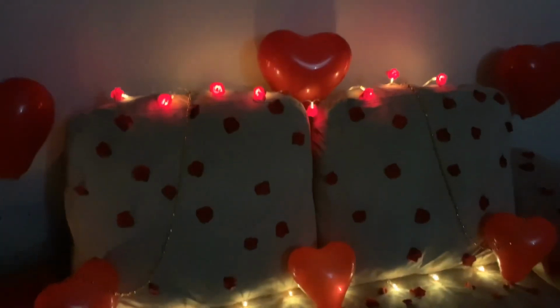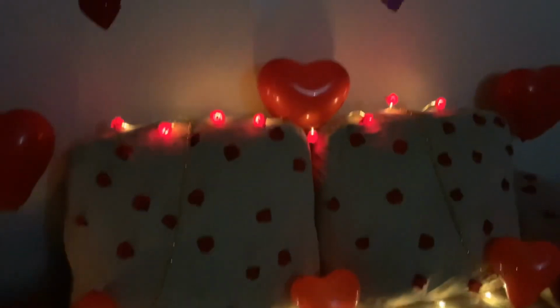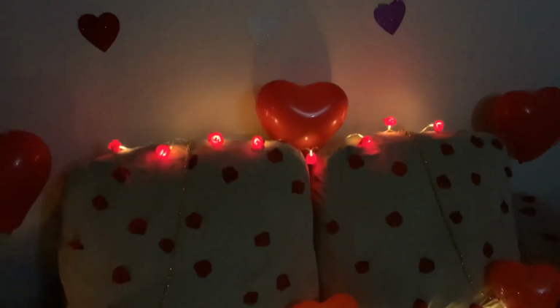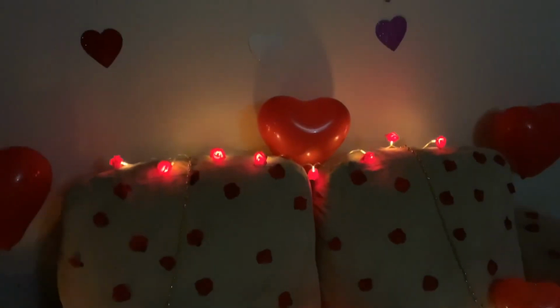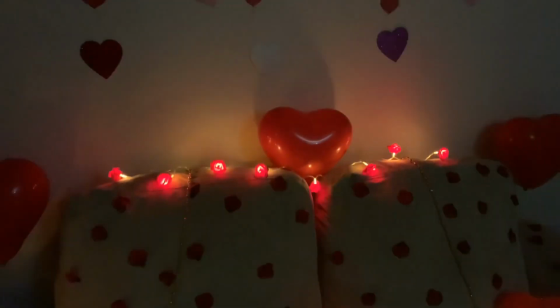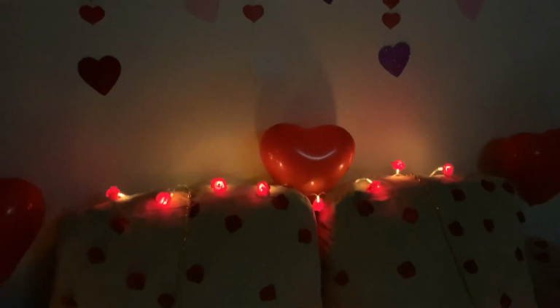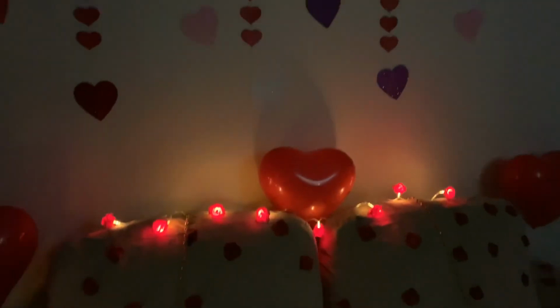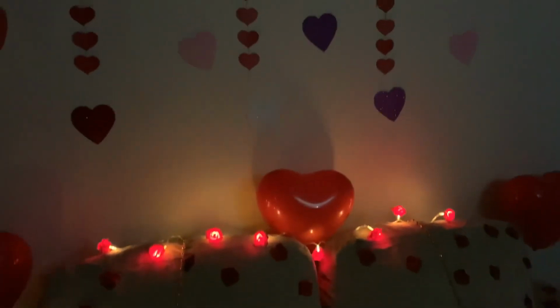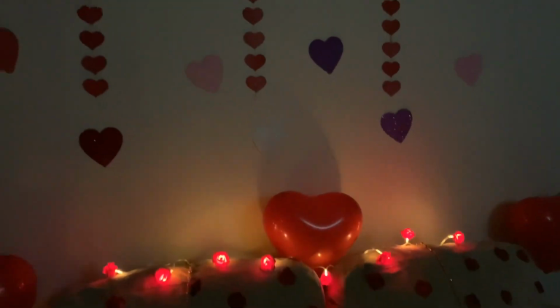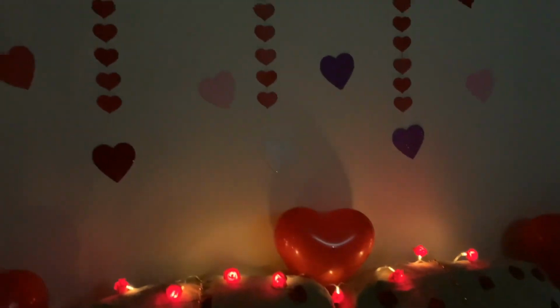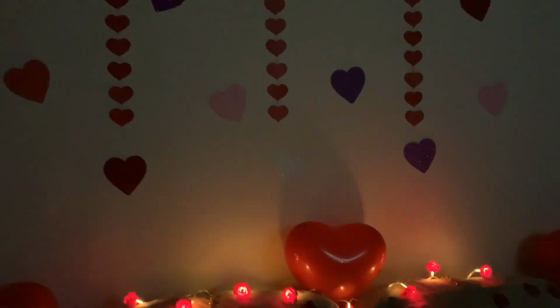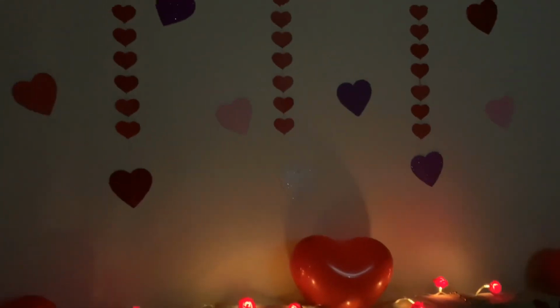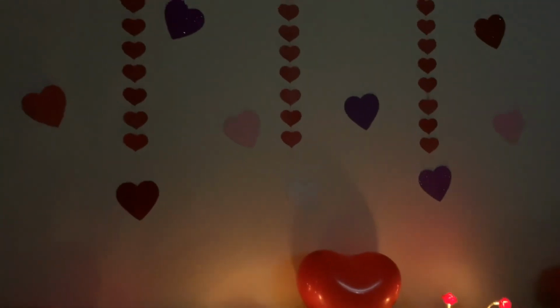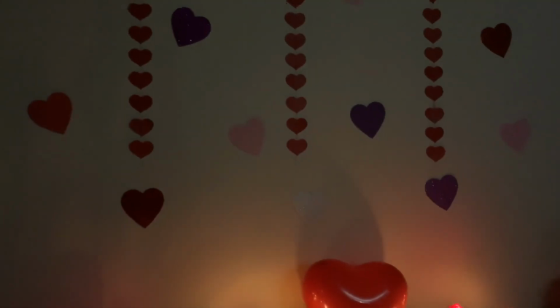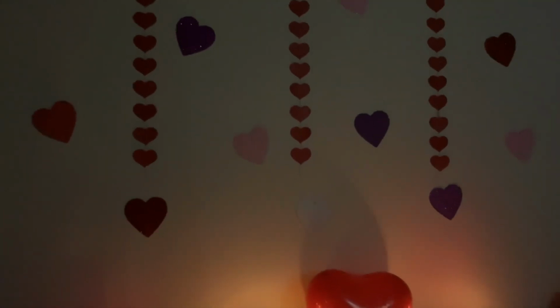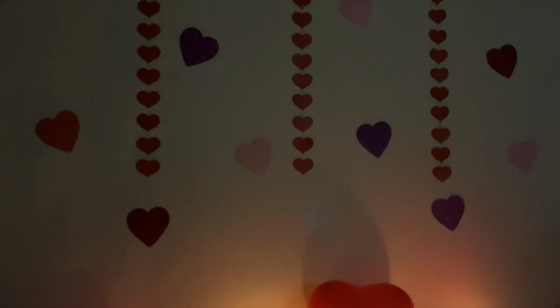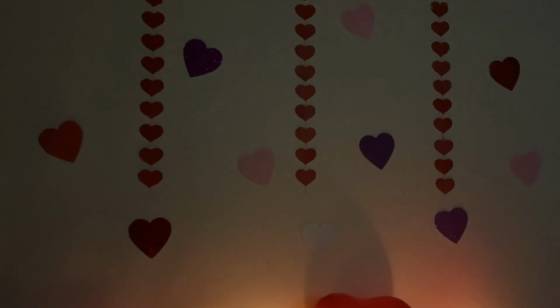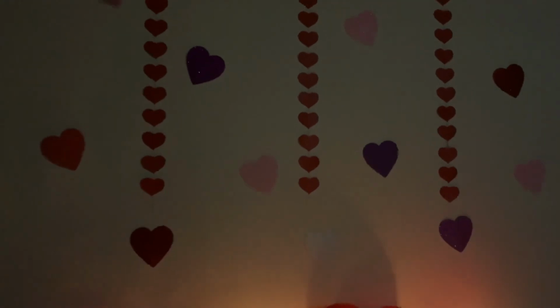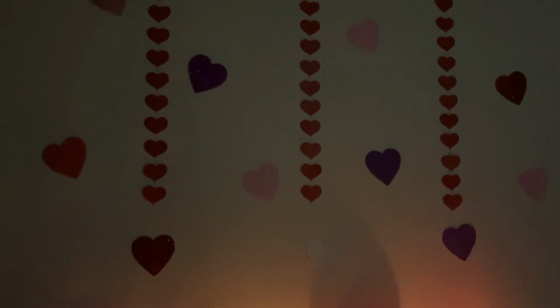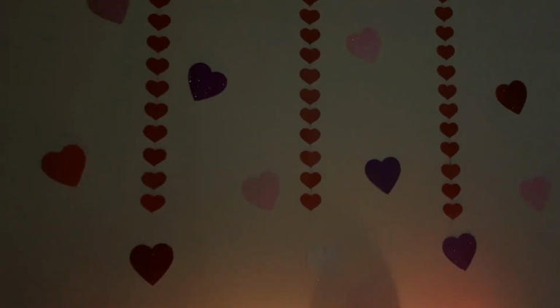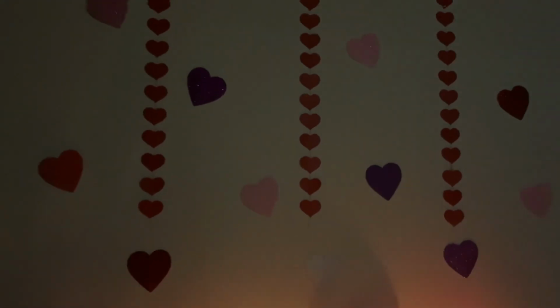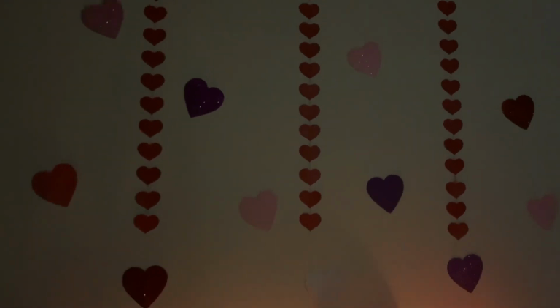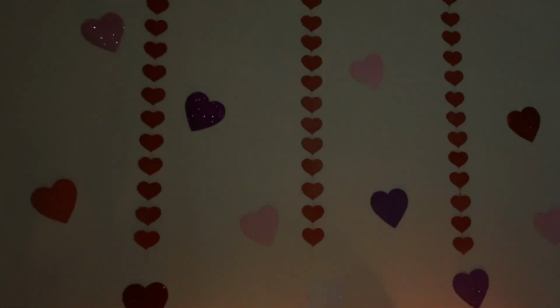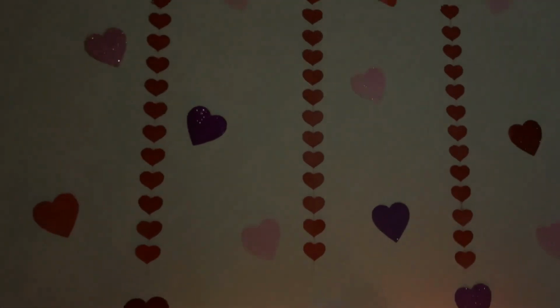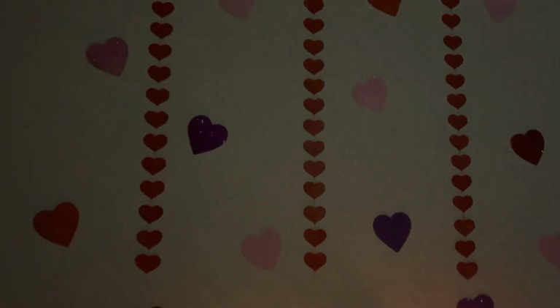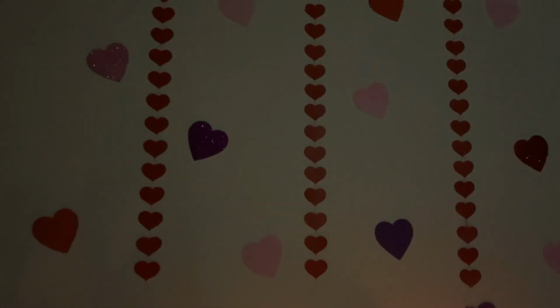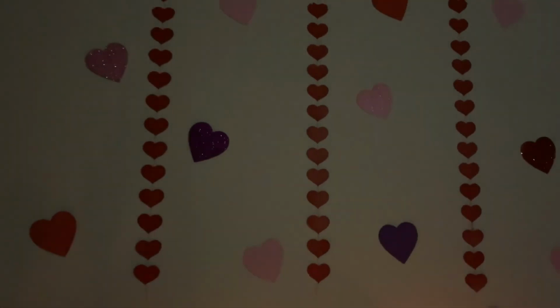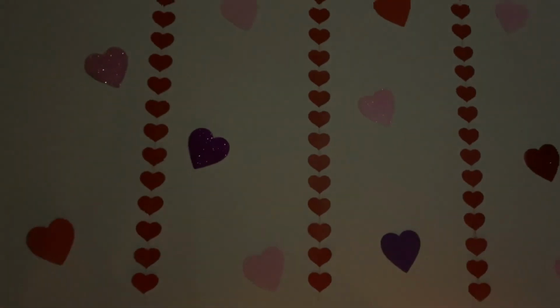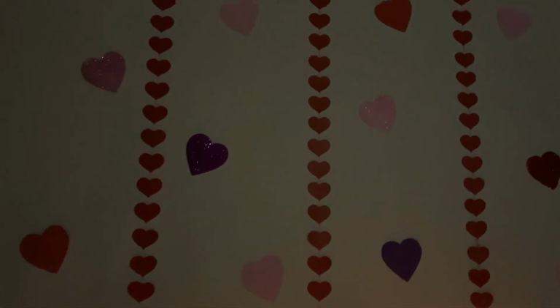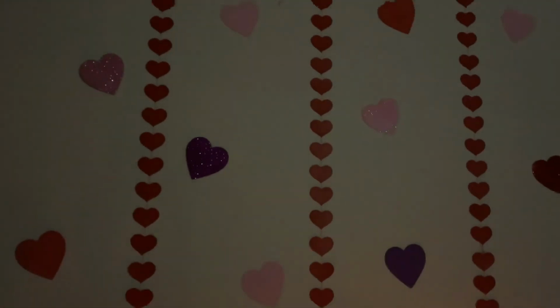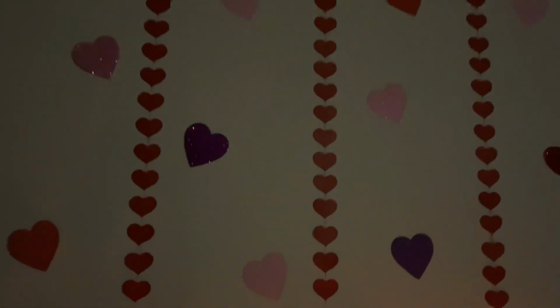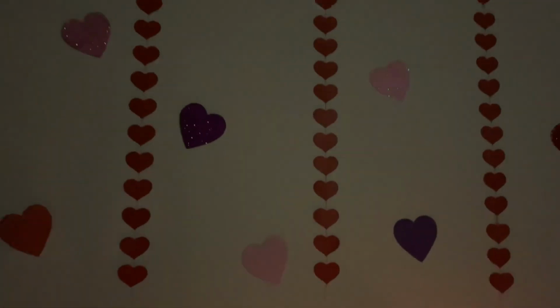This is my simple and yet elegant Valentine's Day decoration. Hope you like it!